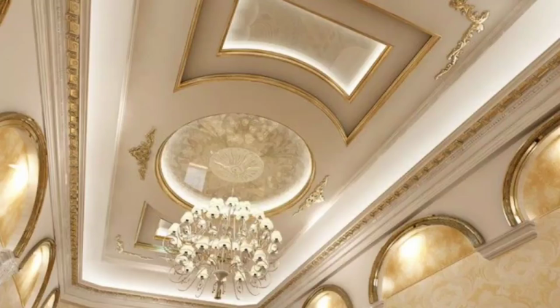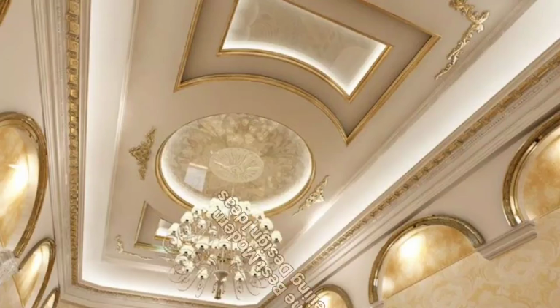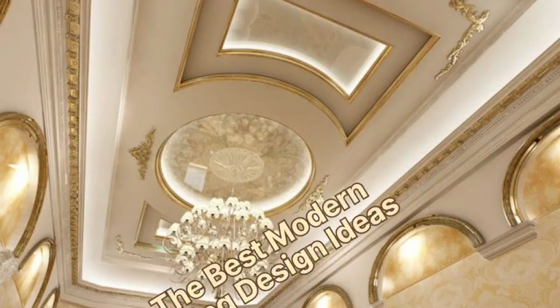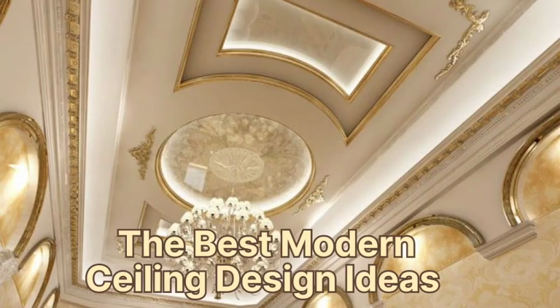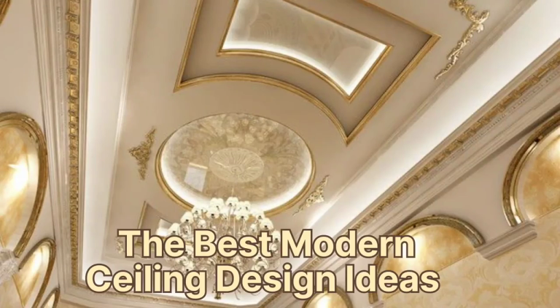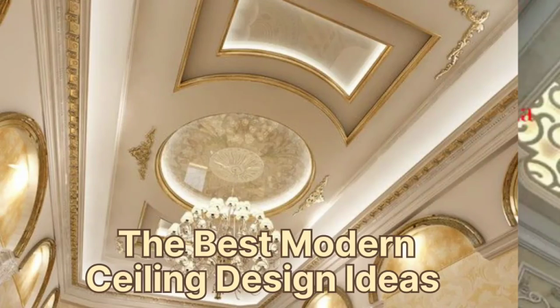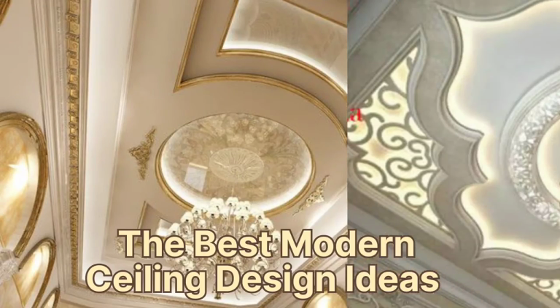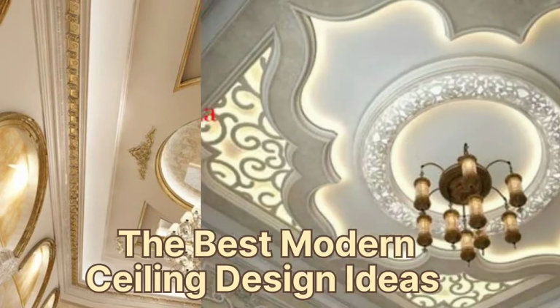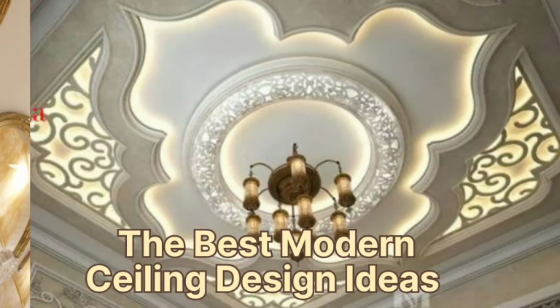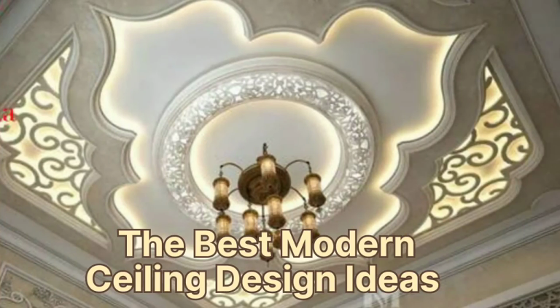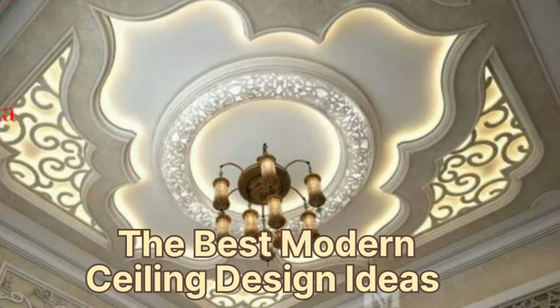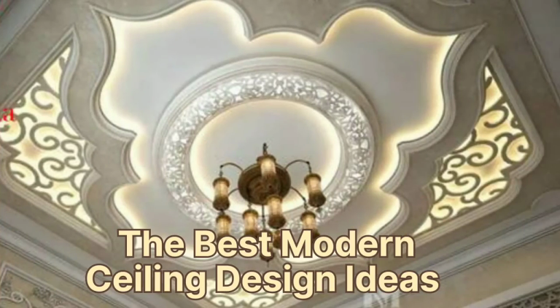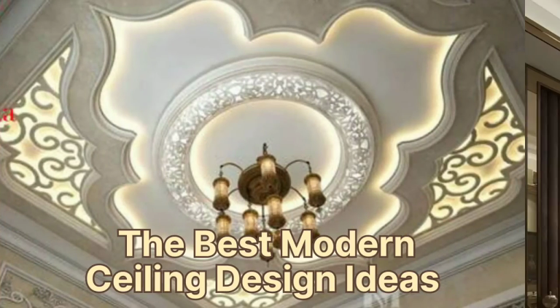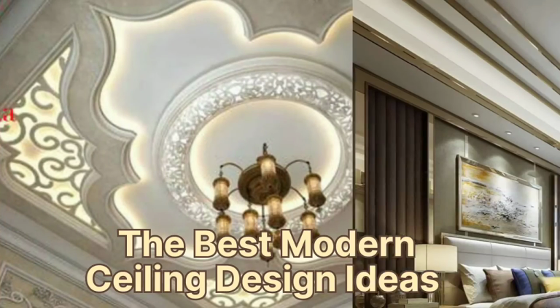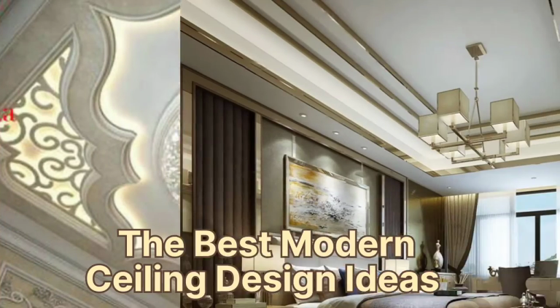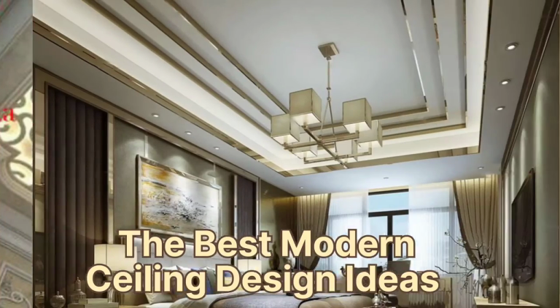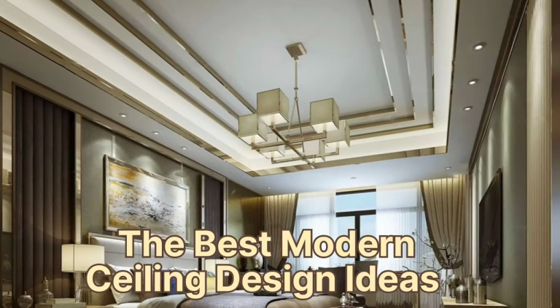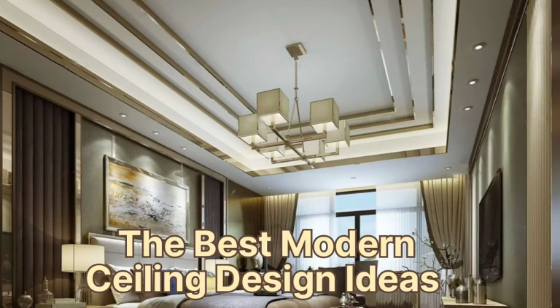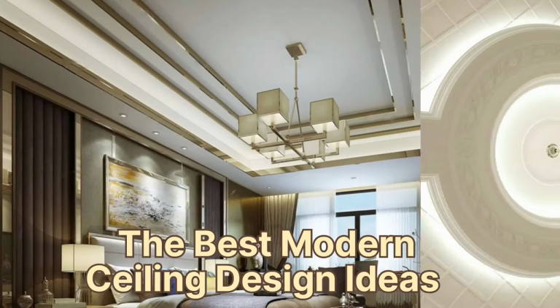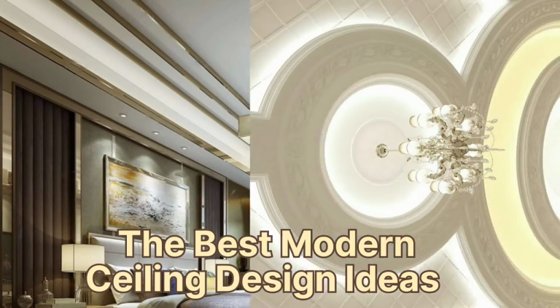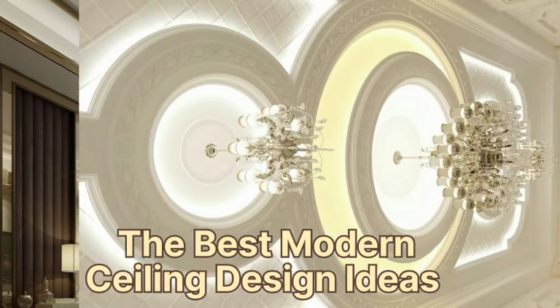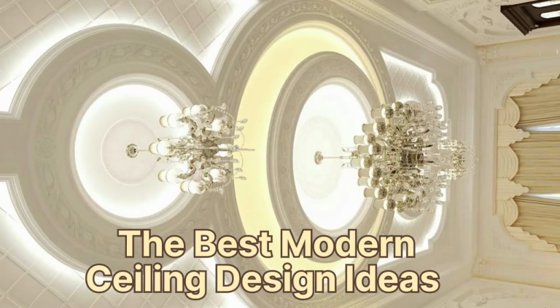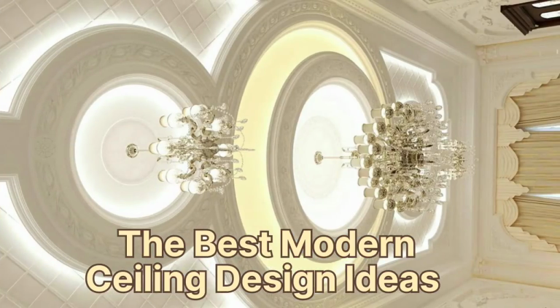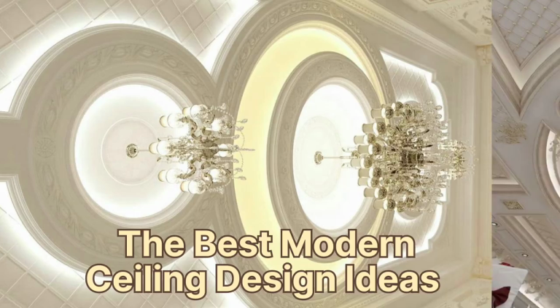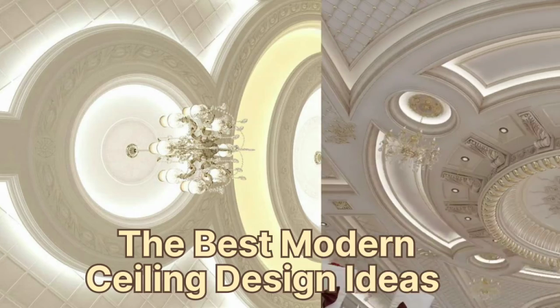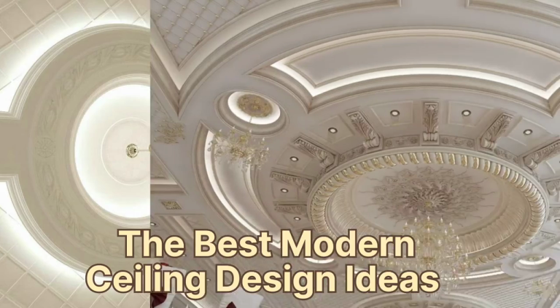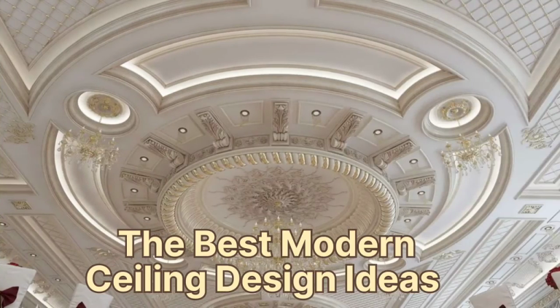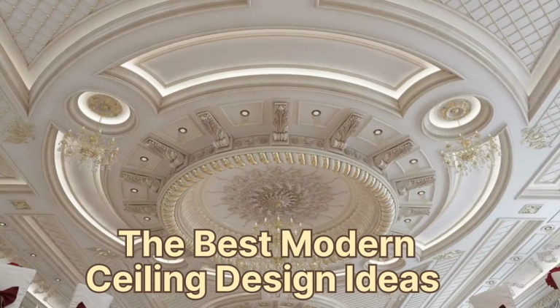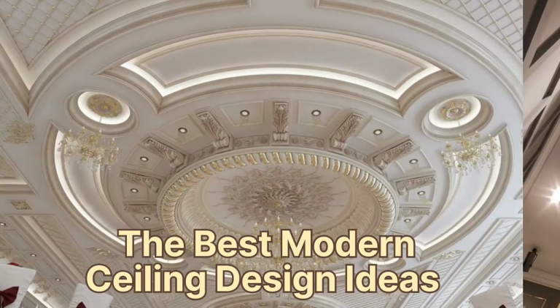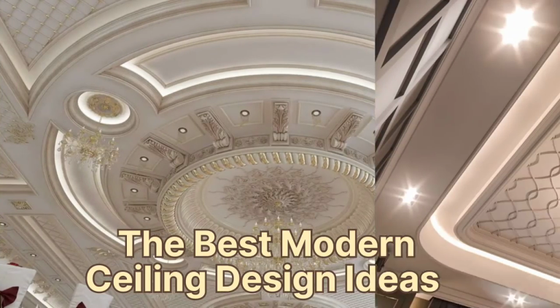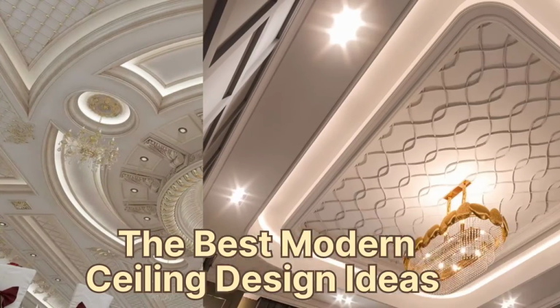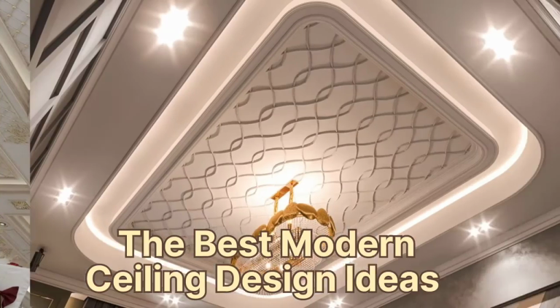The best collection for gypsum ceiling designs, and the latest tips and trends to design stylish gypsum ceilings.